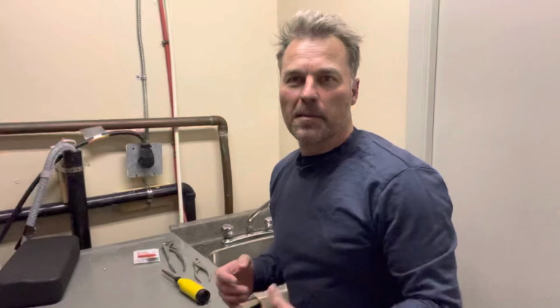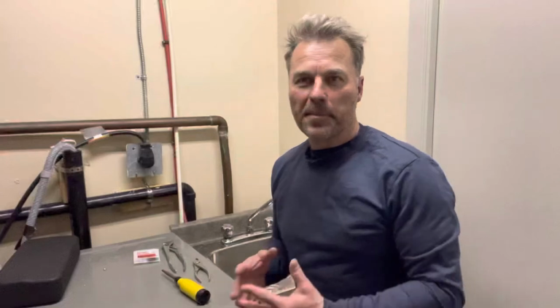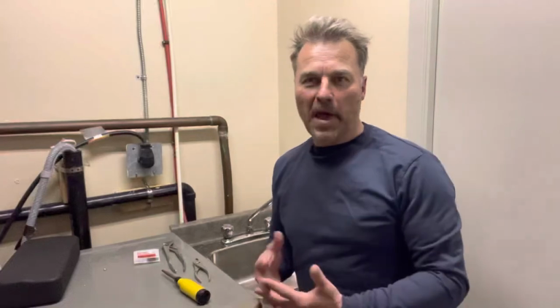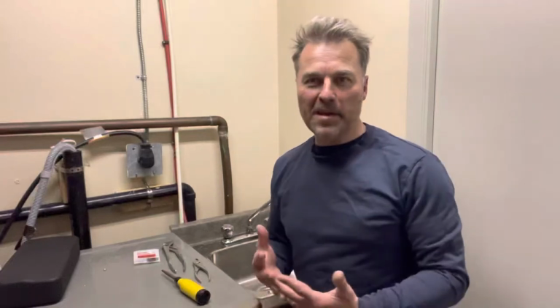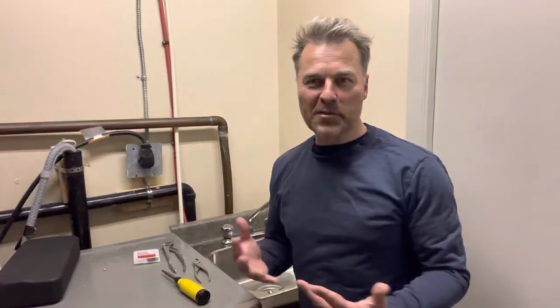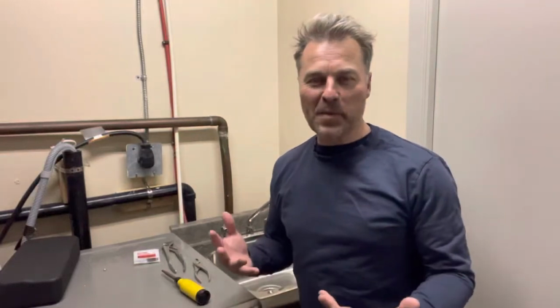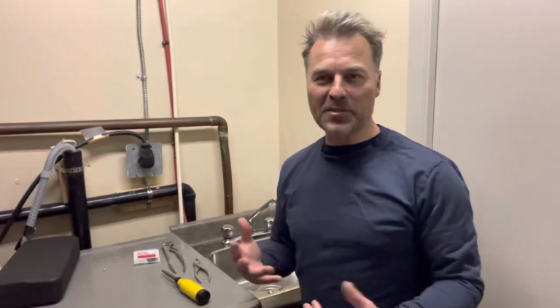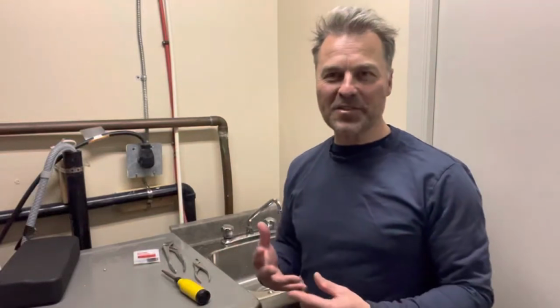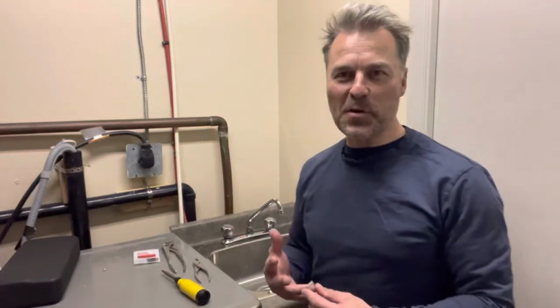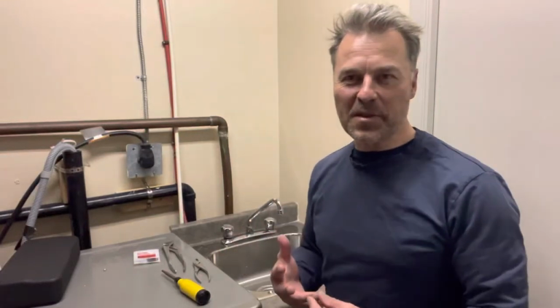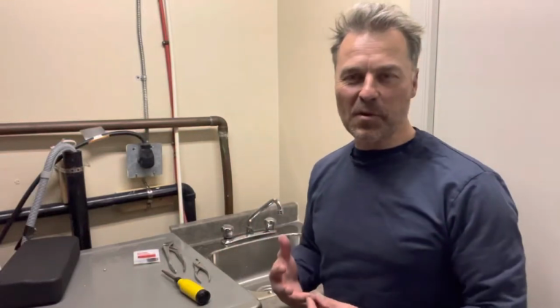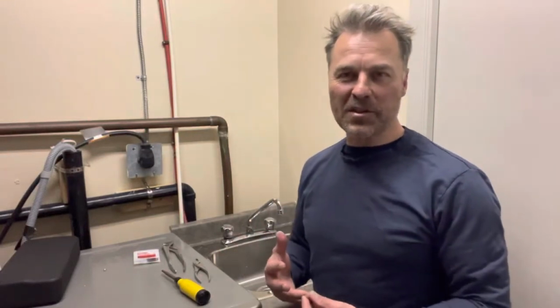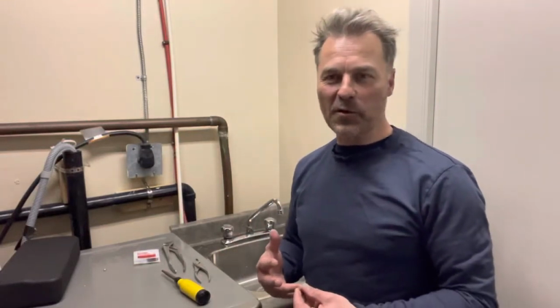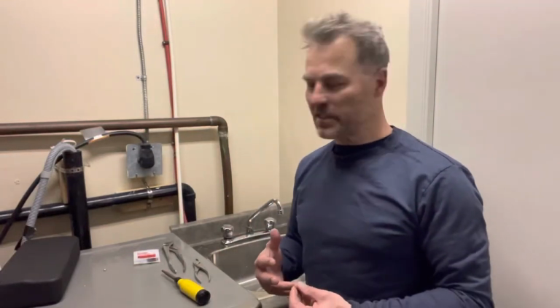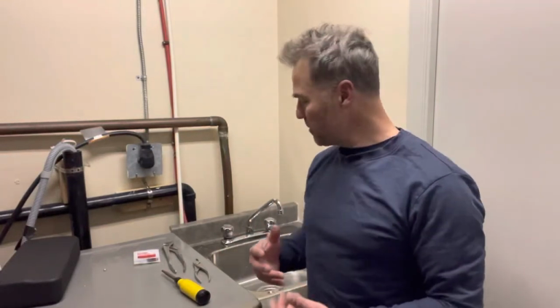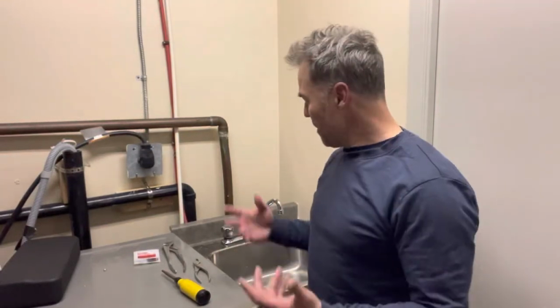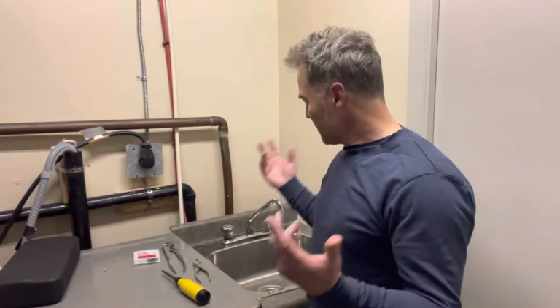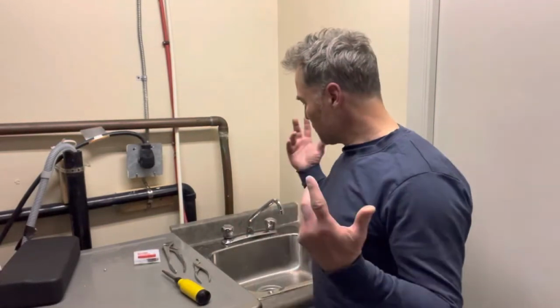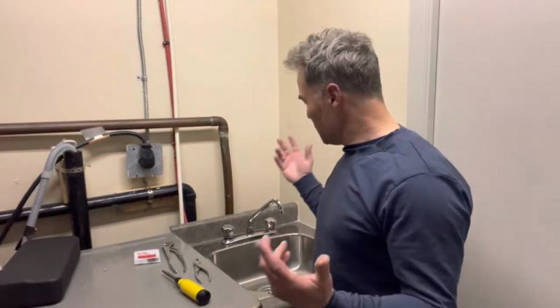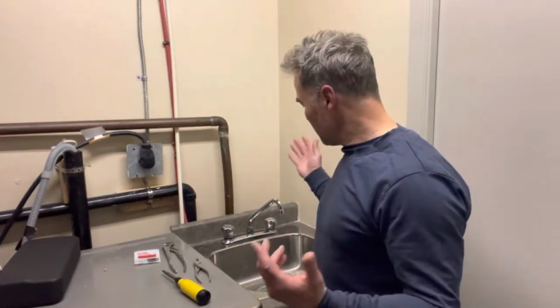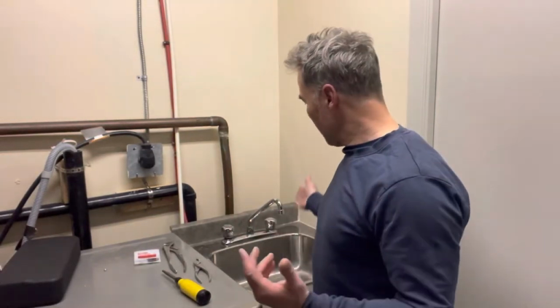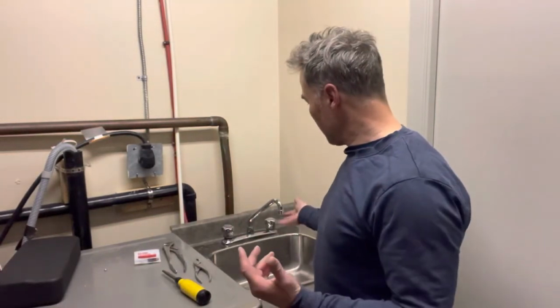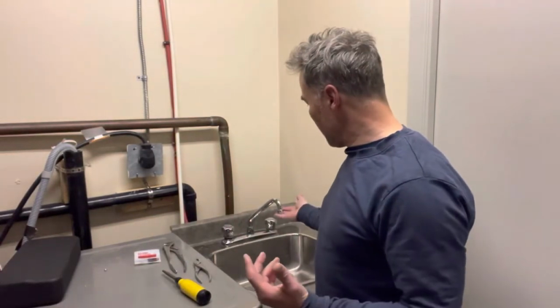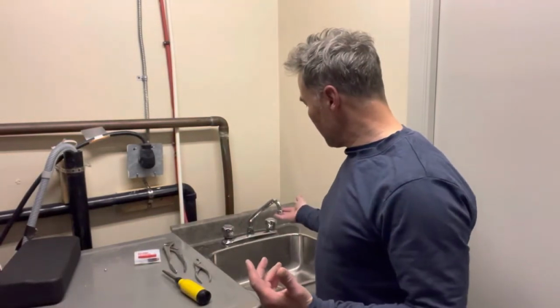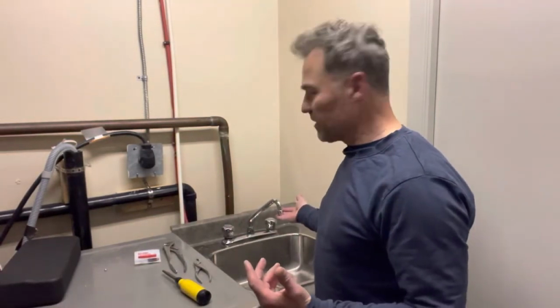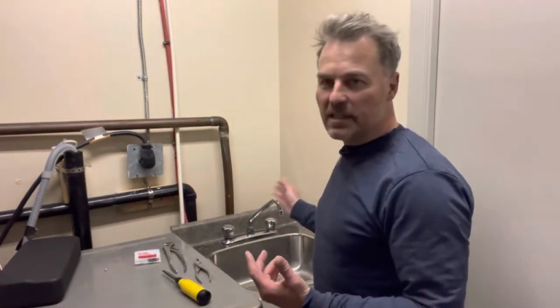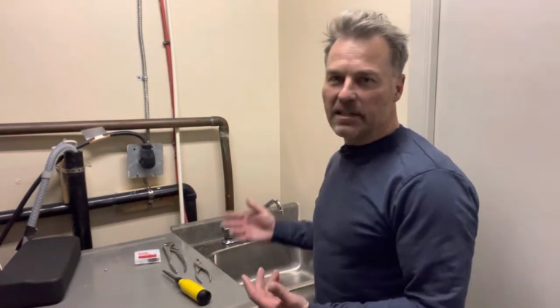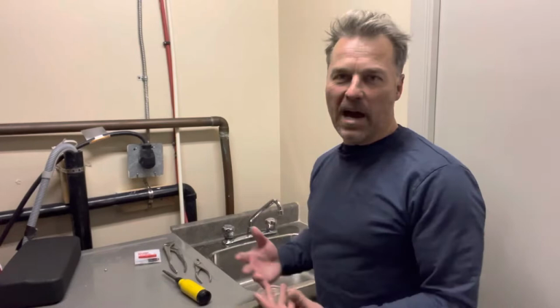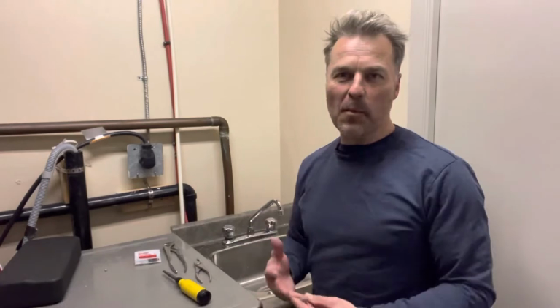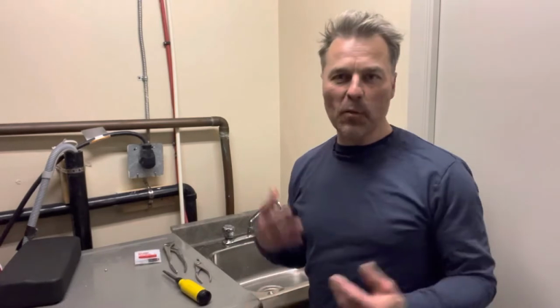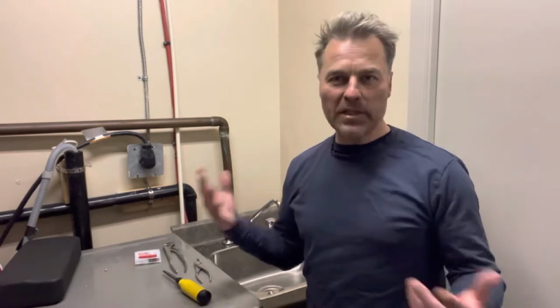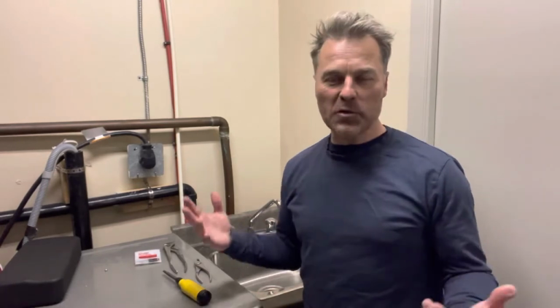Hey, it's Chris Matlasiewski with the Built in Calgary team. So you've got a leaky tap — what do you do?